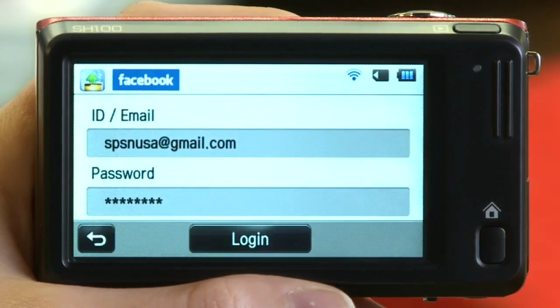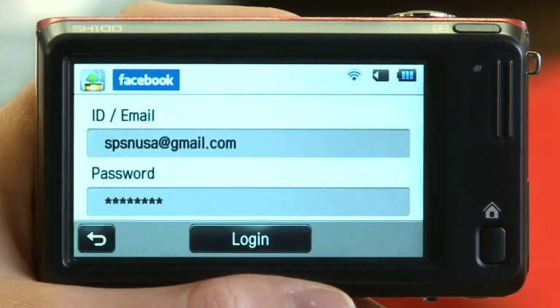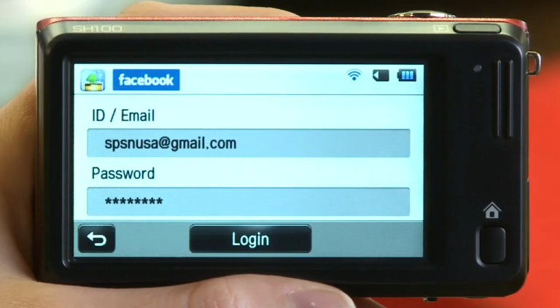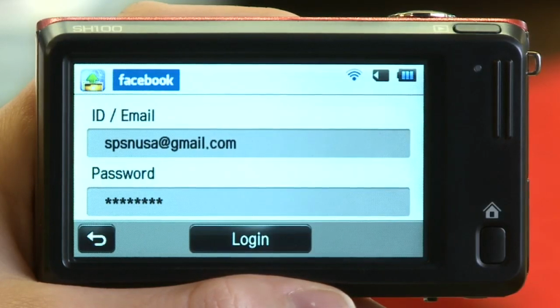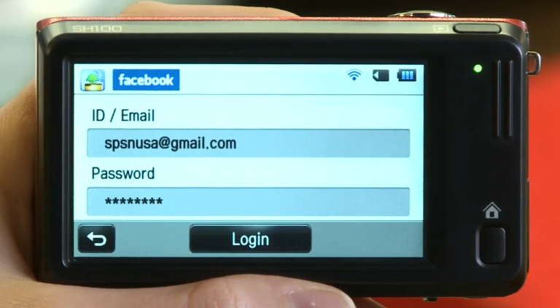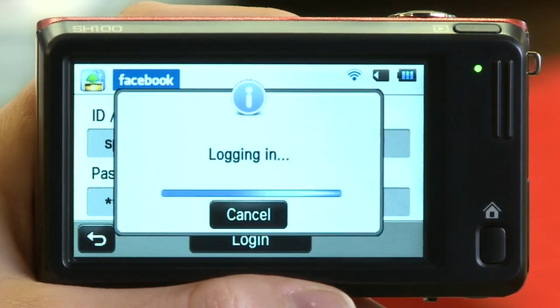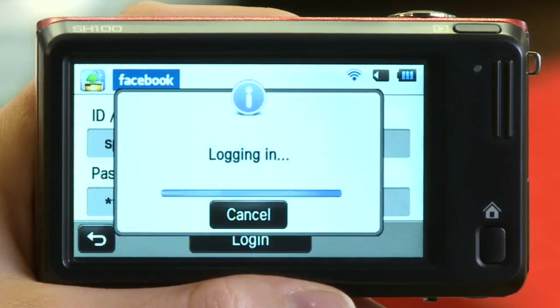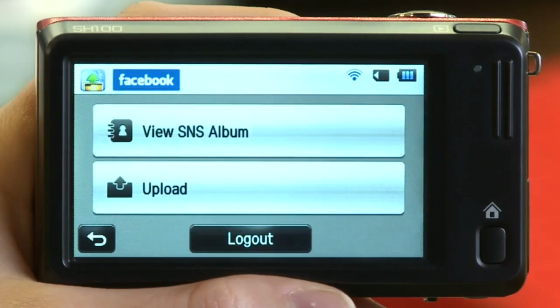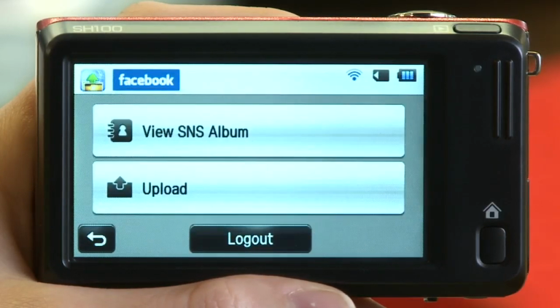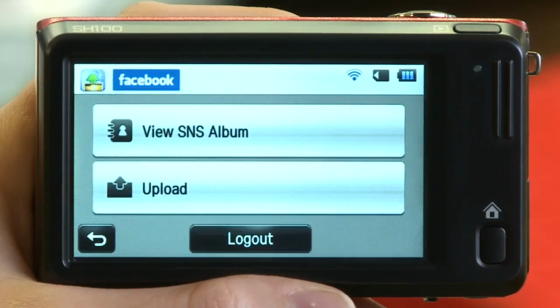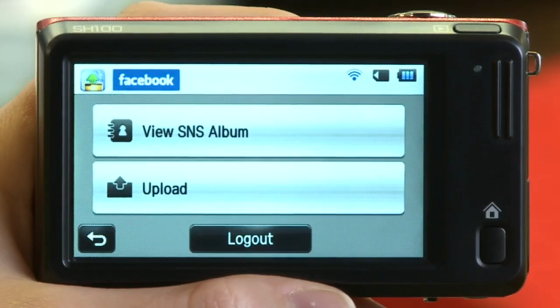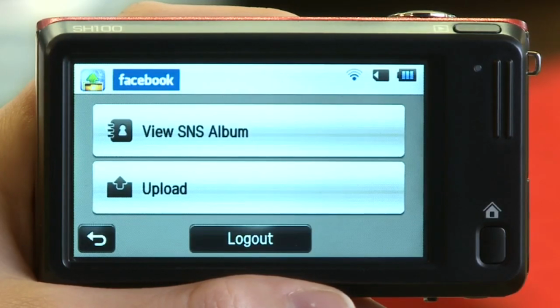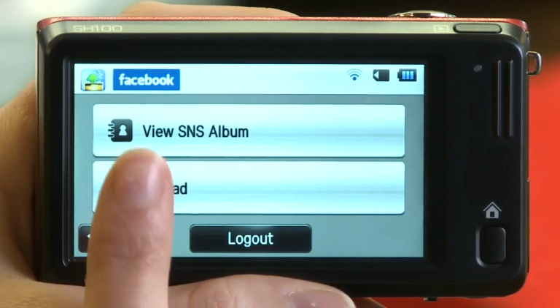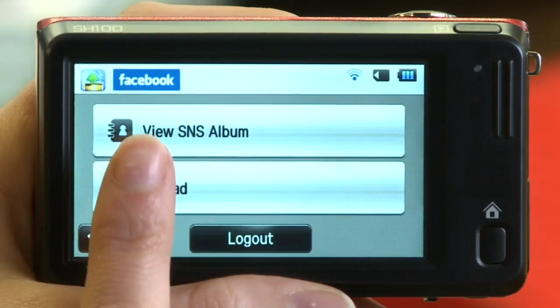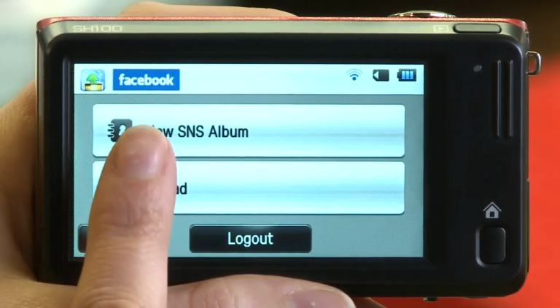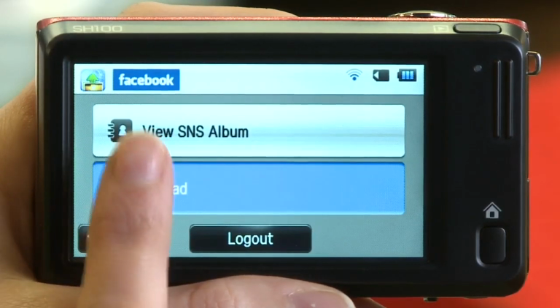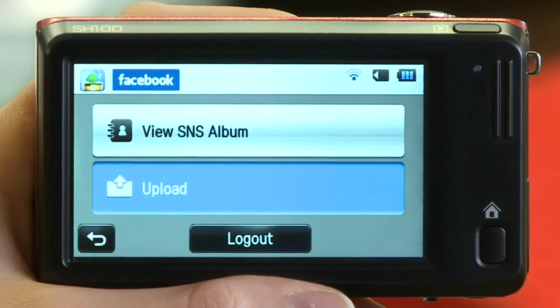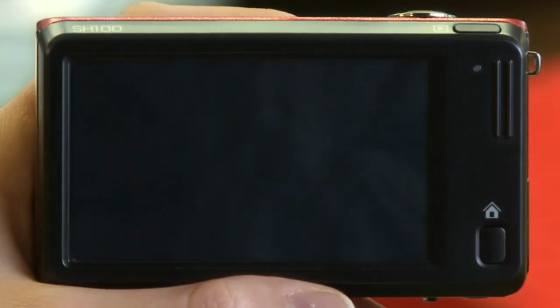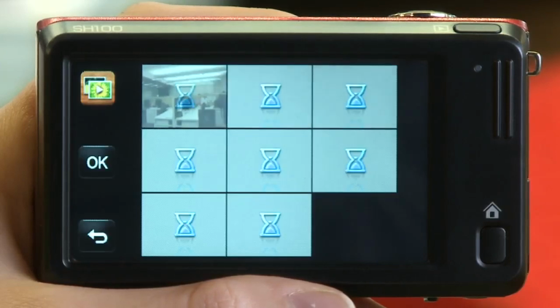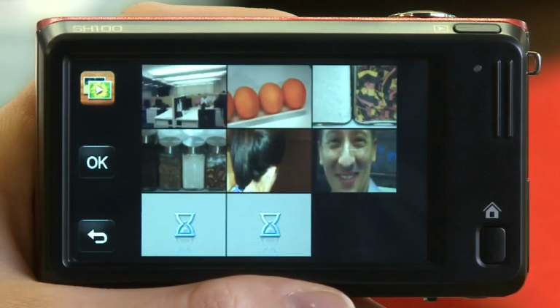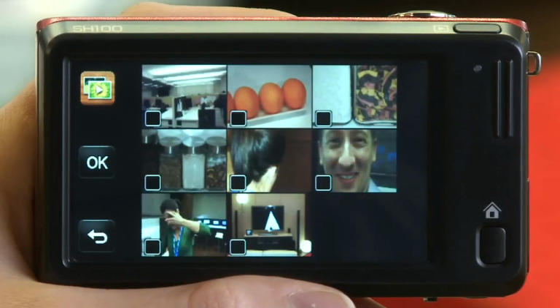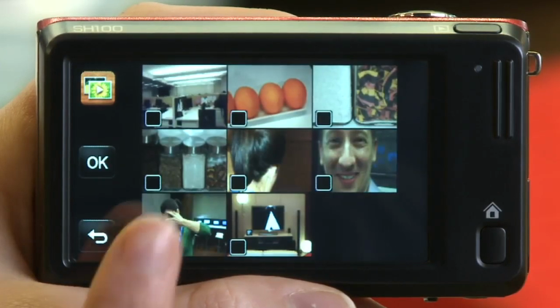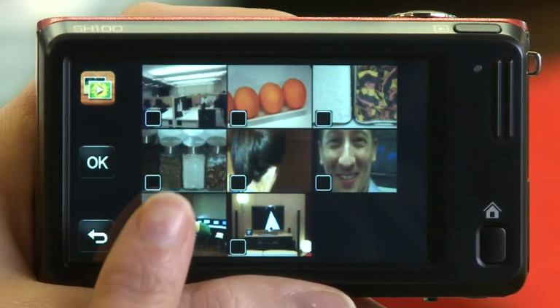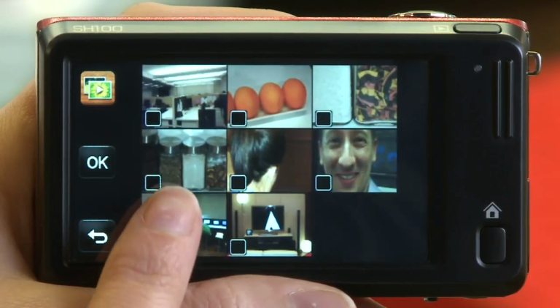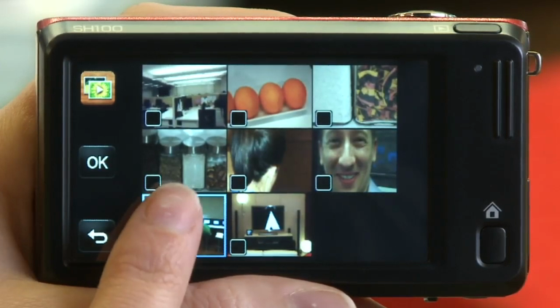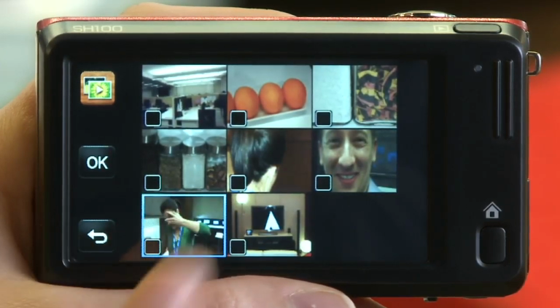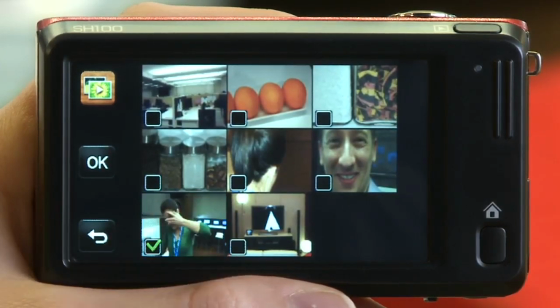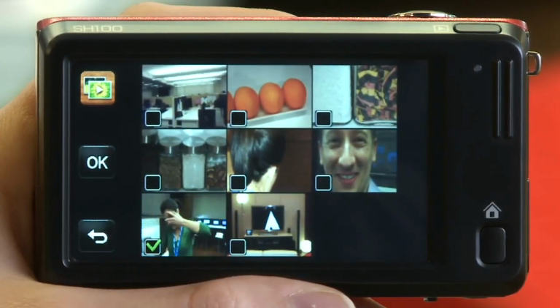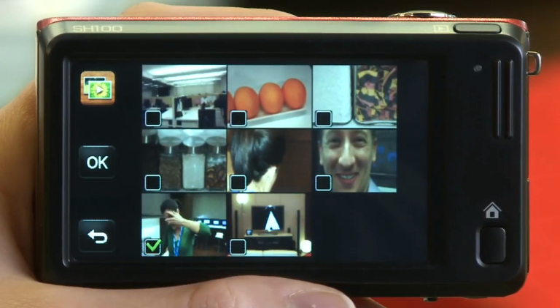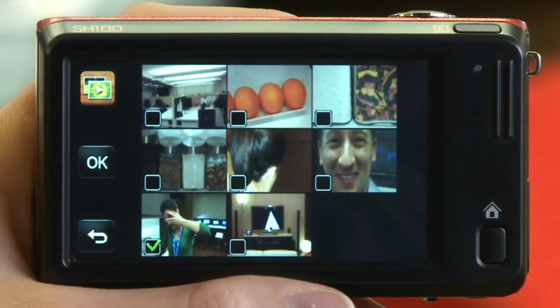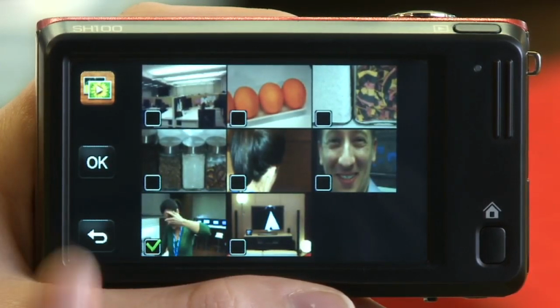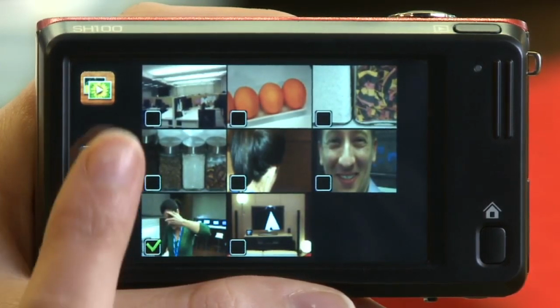Once you've entered your credentials and logged into Facebook, choose Upload. You can now select the items you would like to post, and then touch OK.